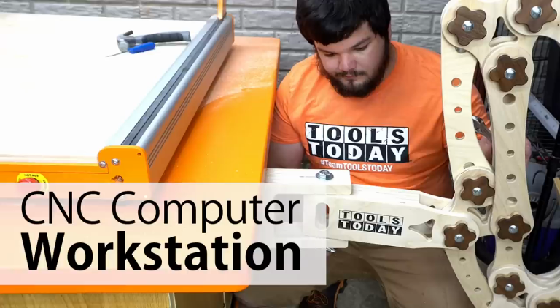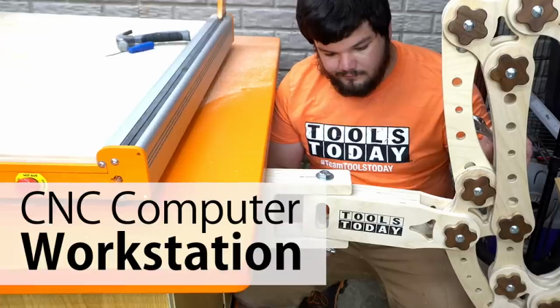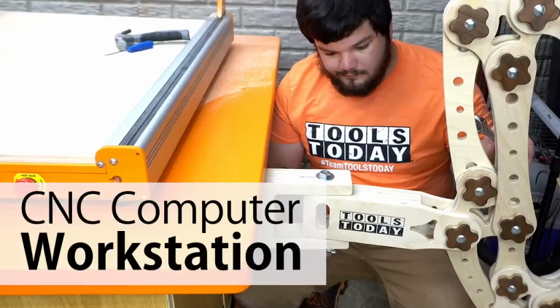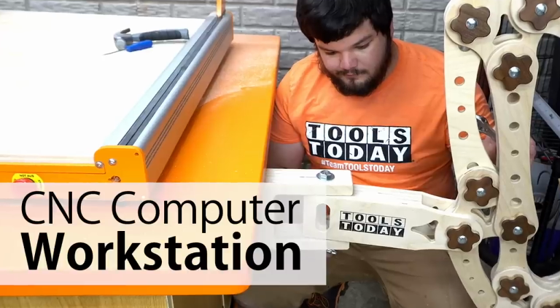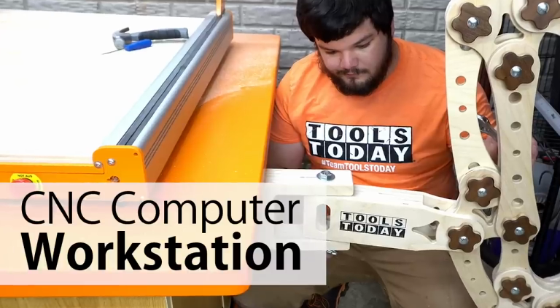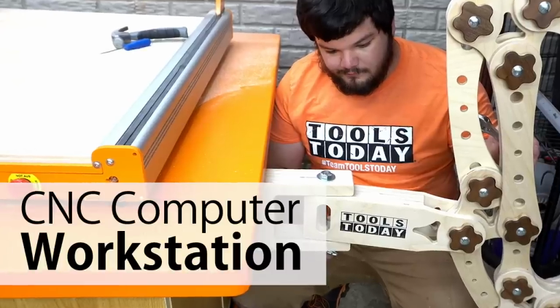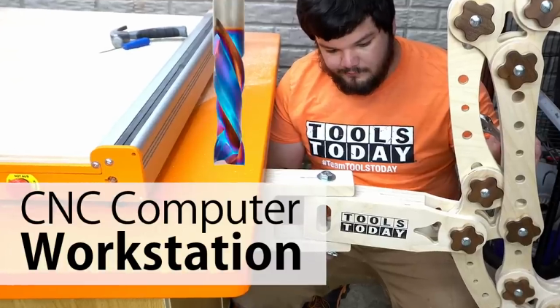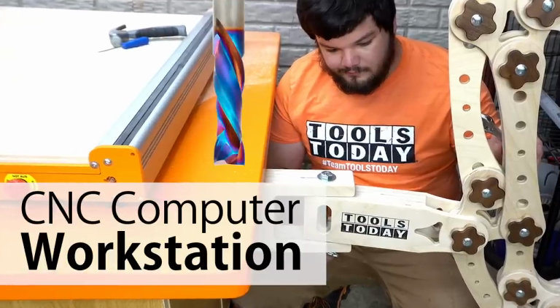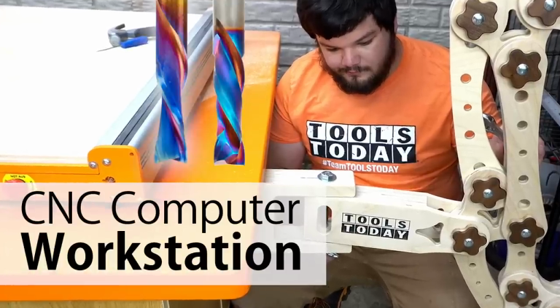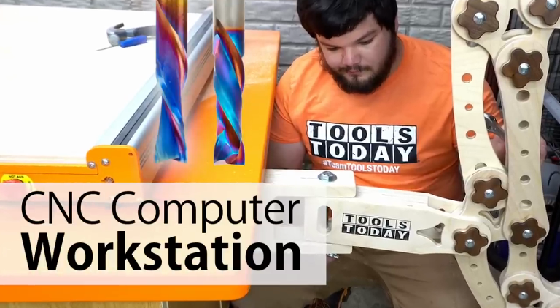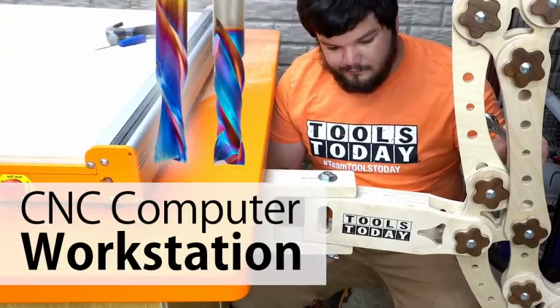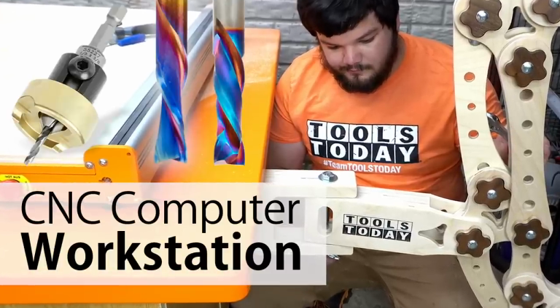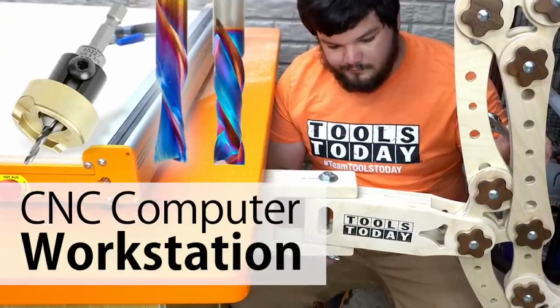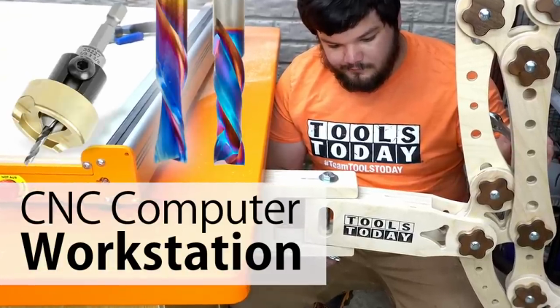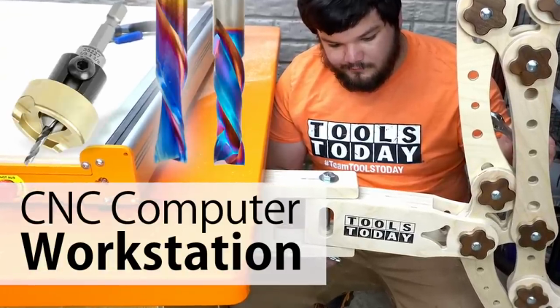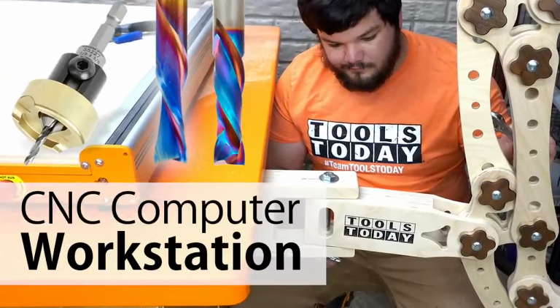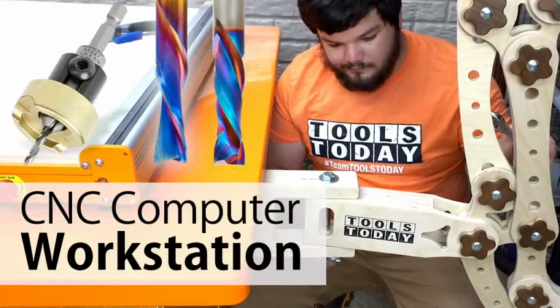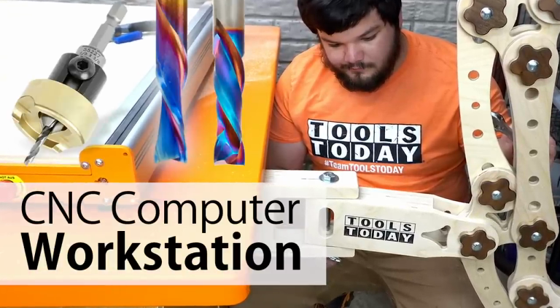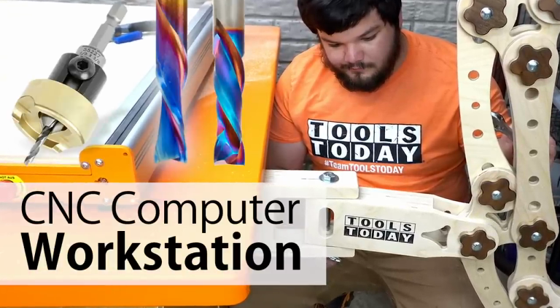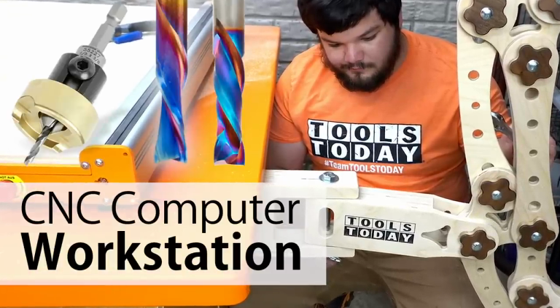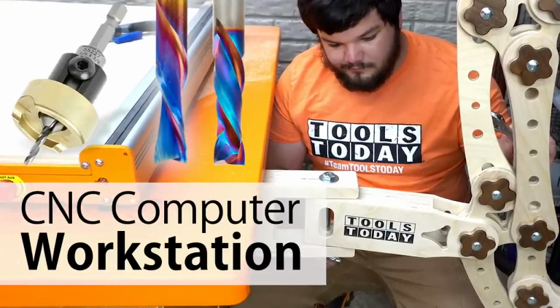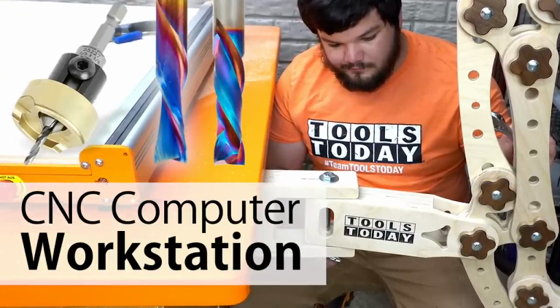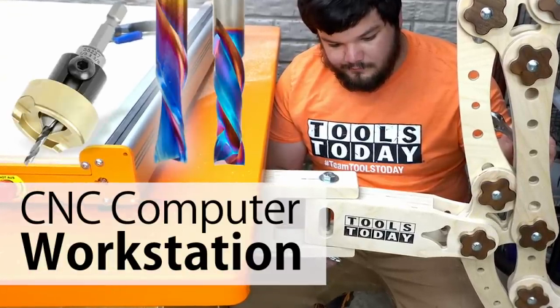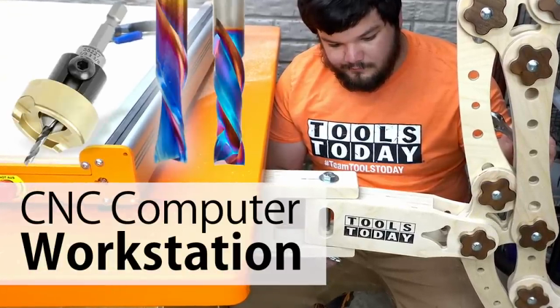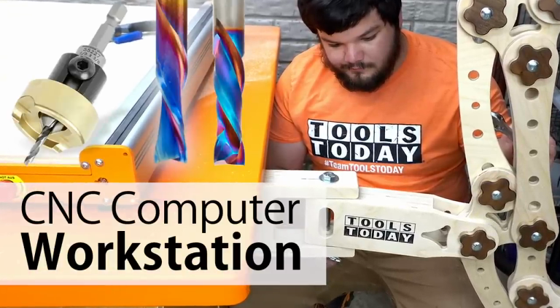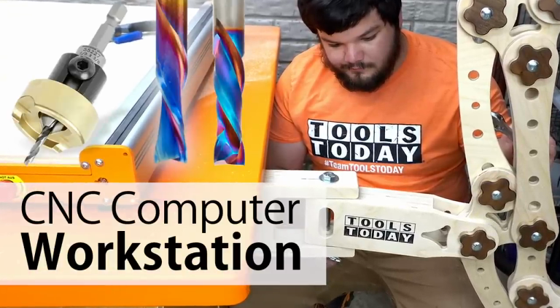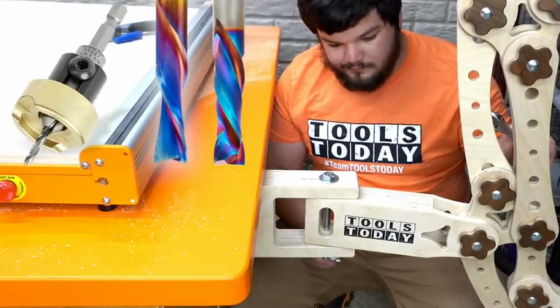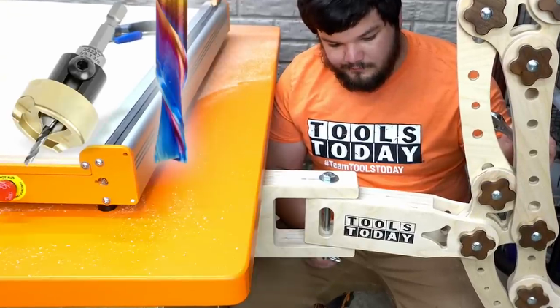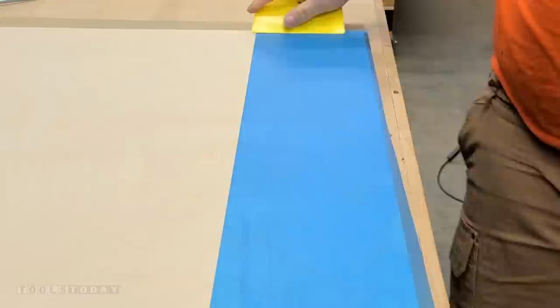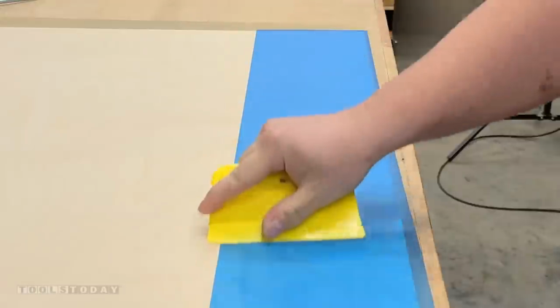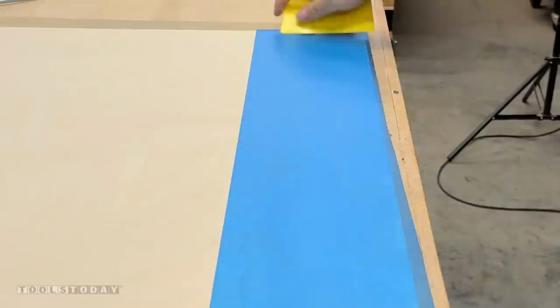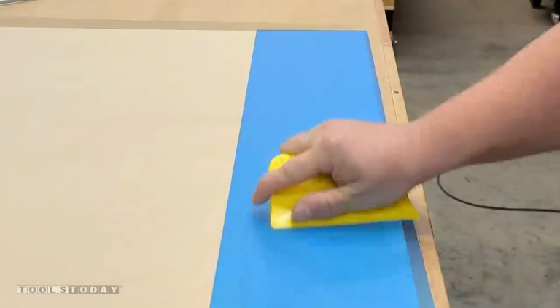Starting on a new project here to make a mount for my monitor and keyboard over by the new StepCraft CNC.